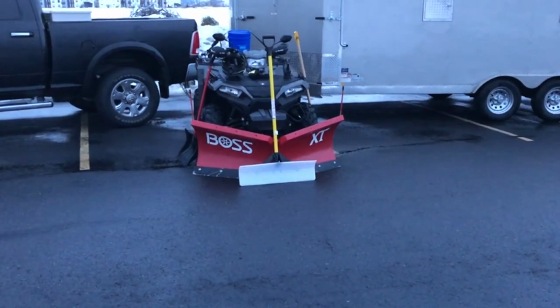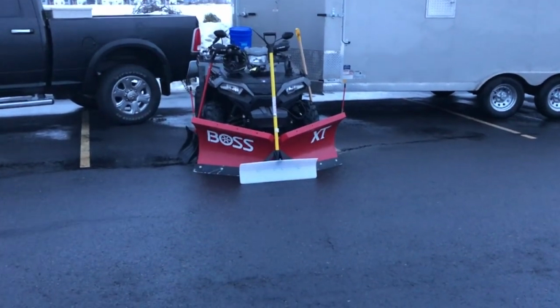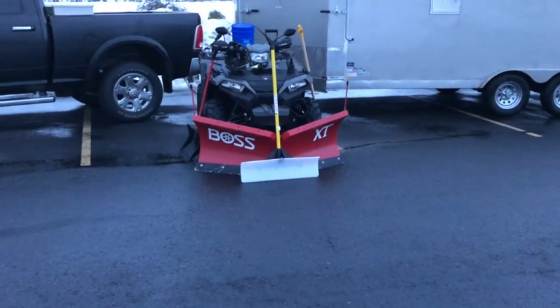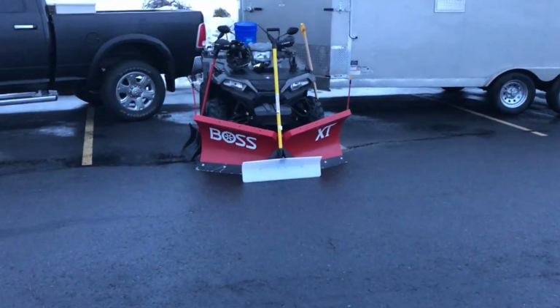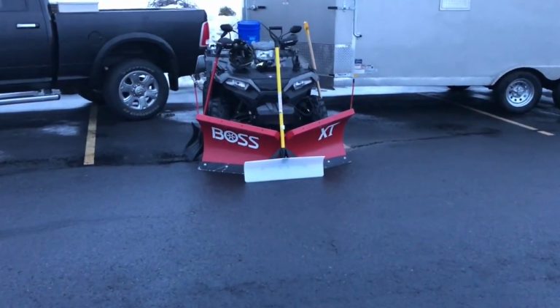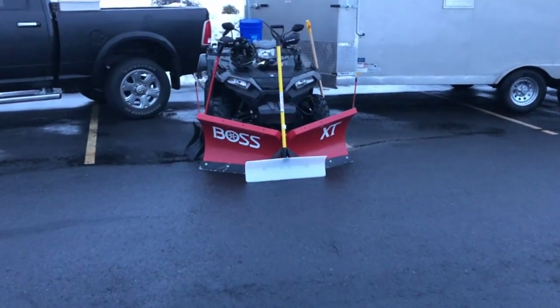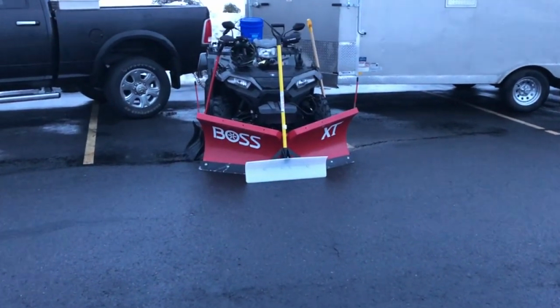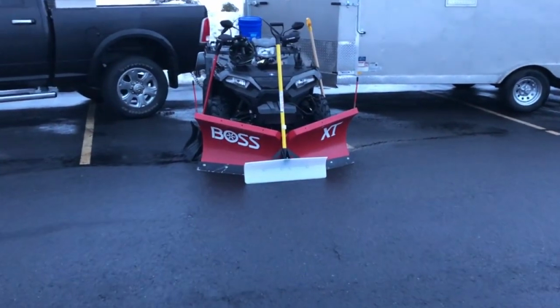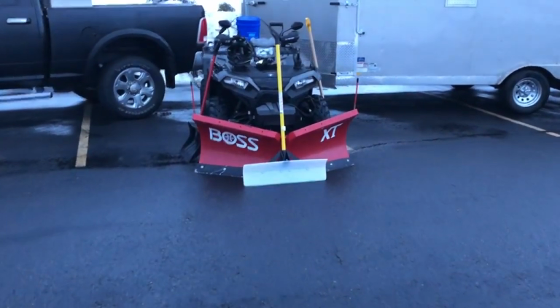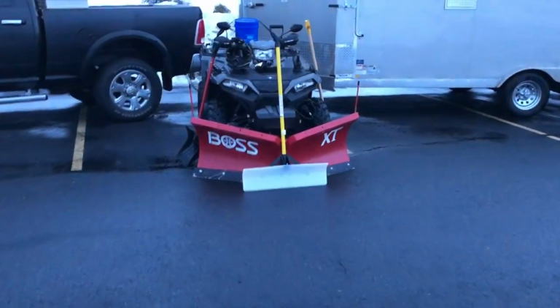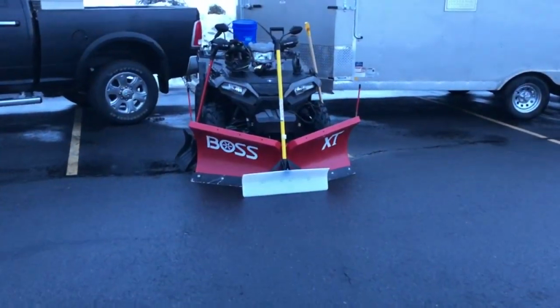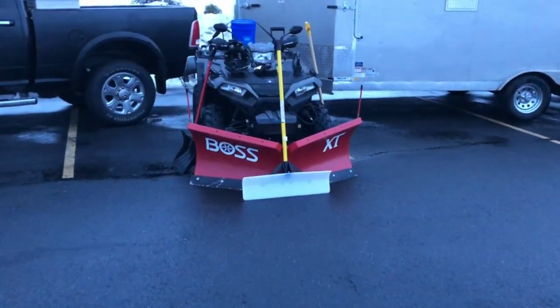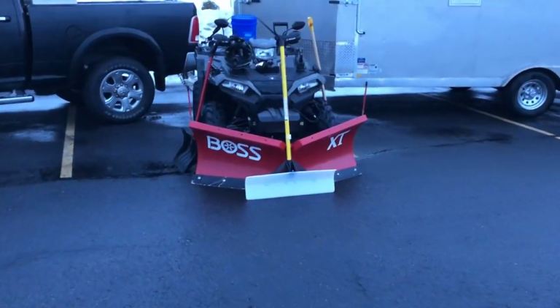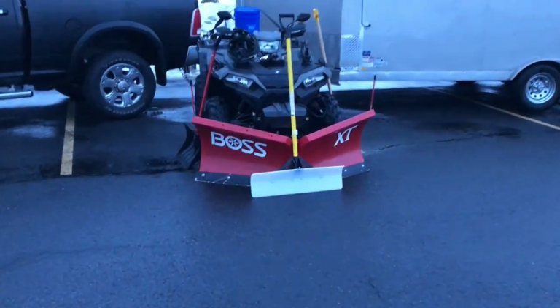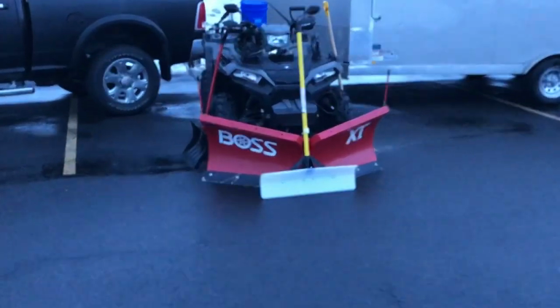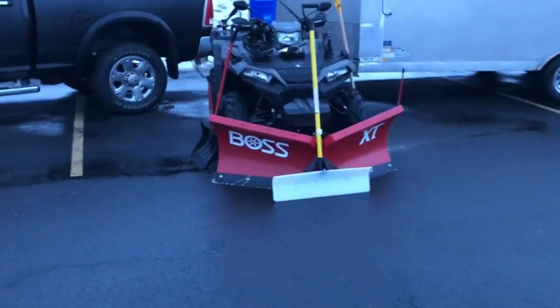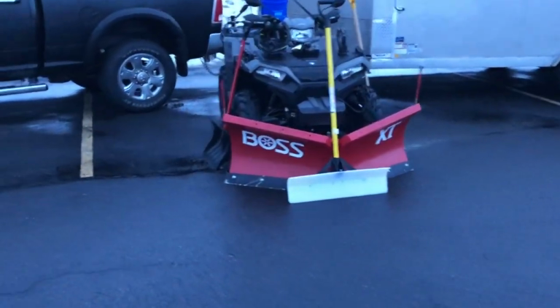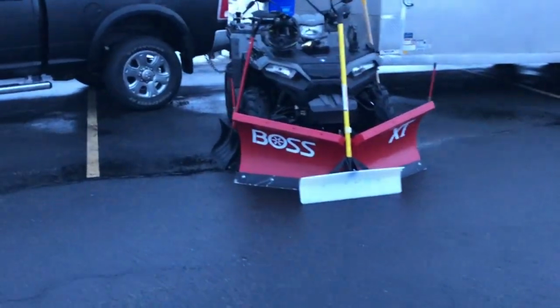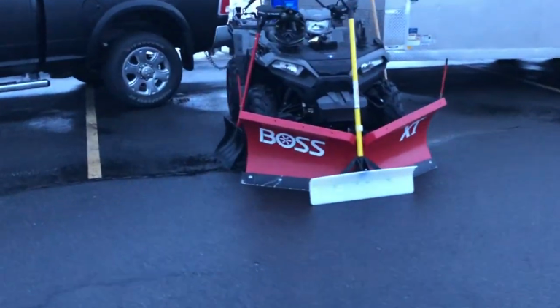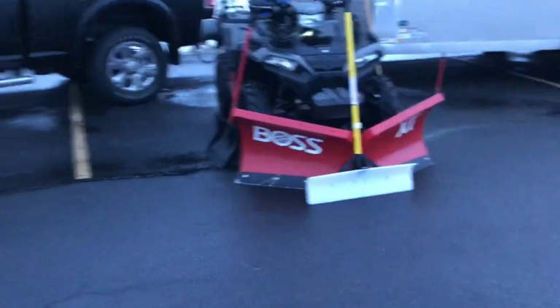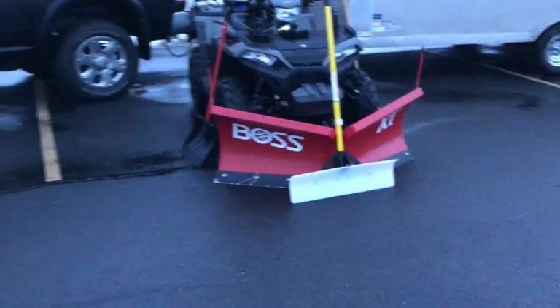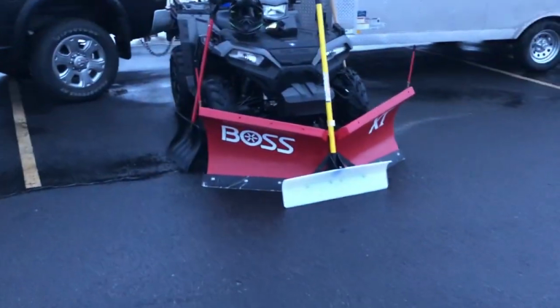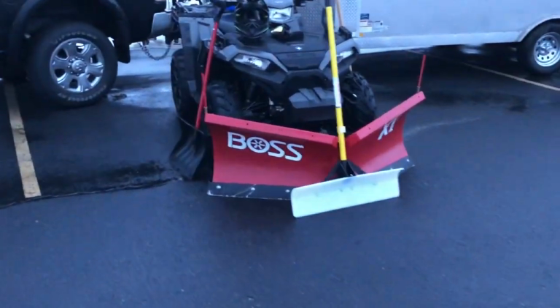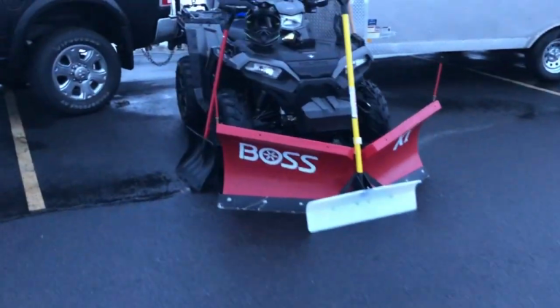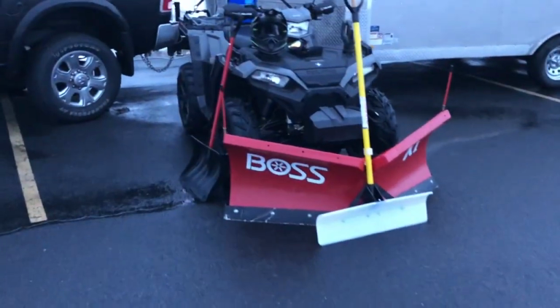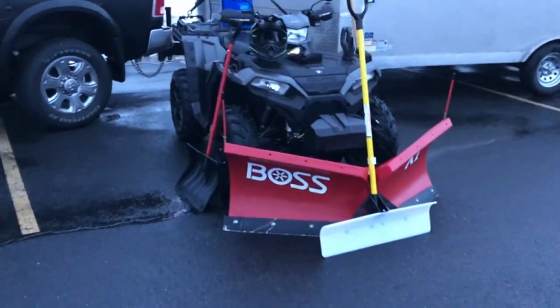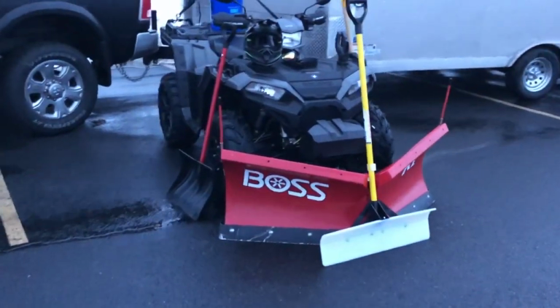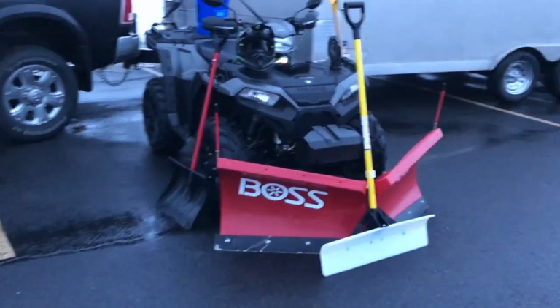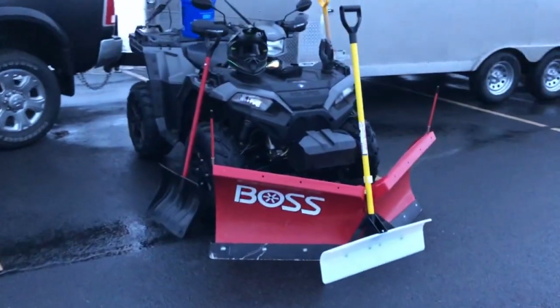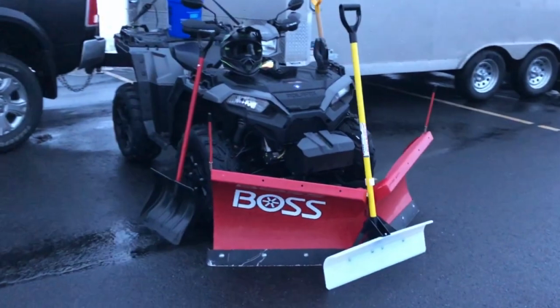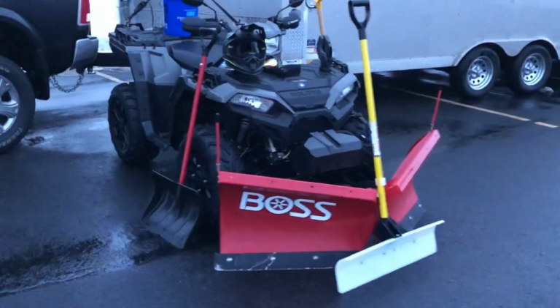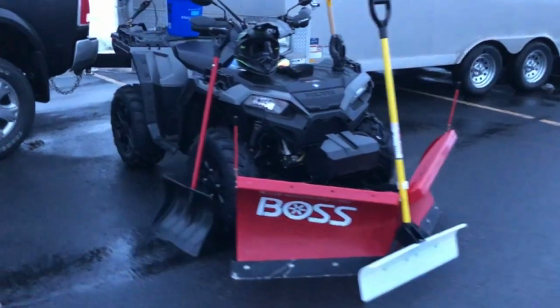All right, I'm back with another video. I want to give you guys a quick overview of what I use during plowing during my day.